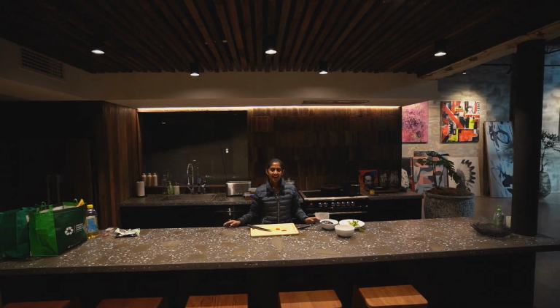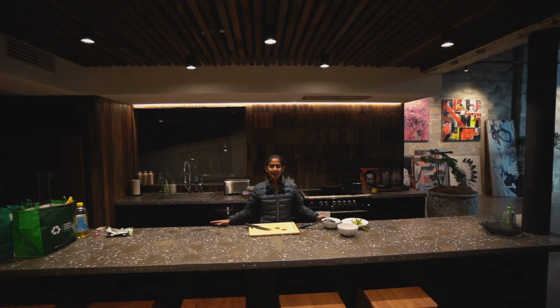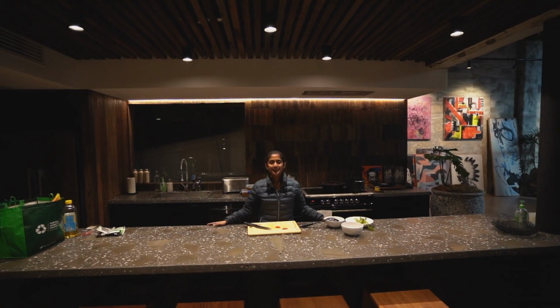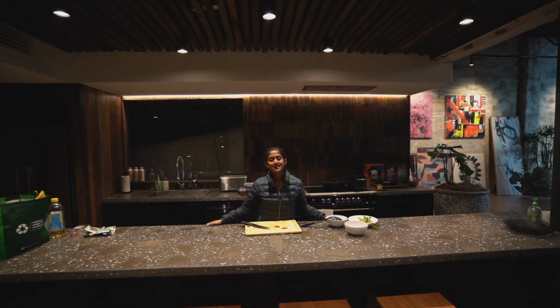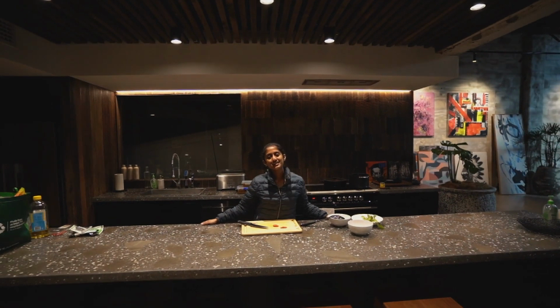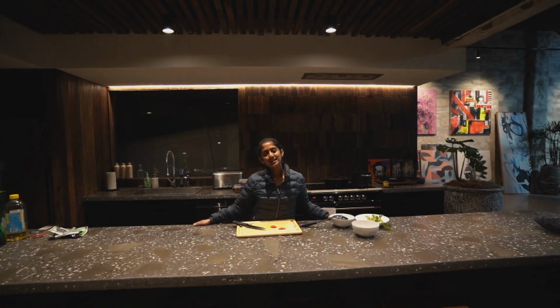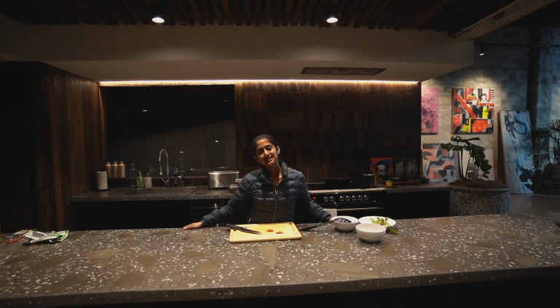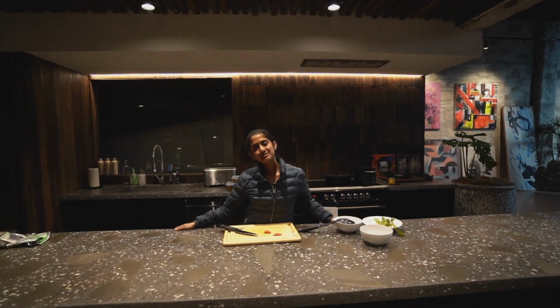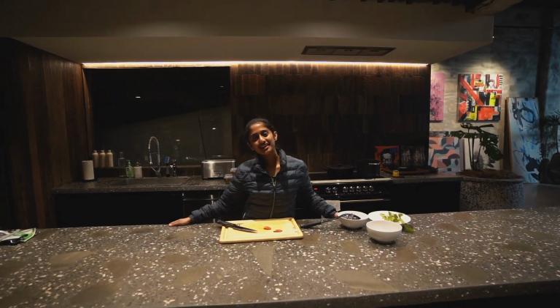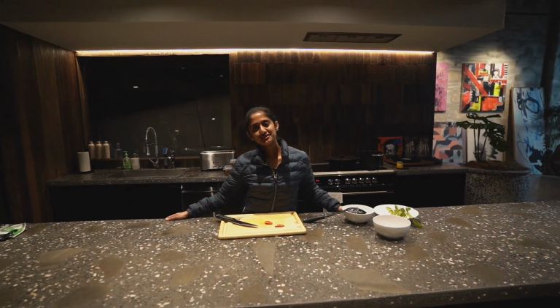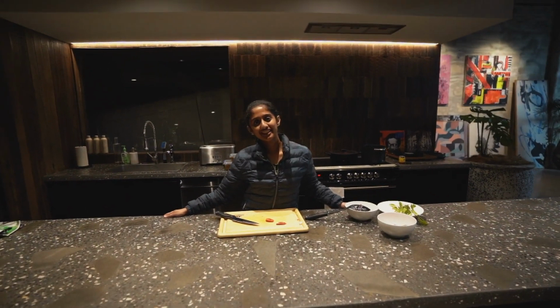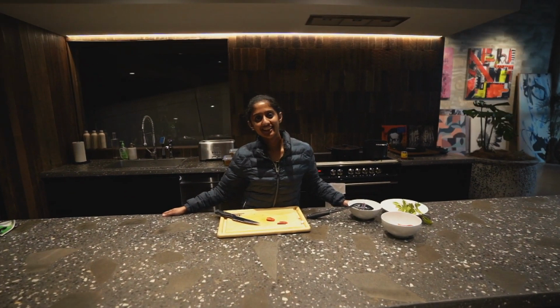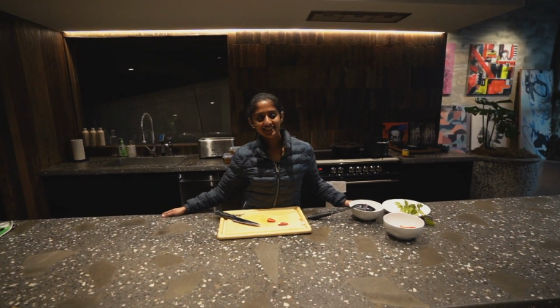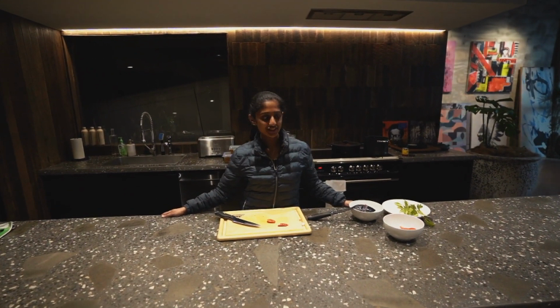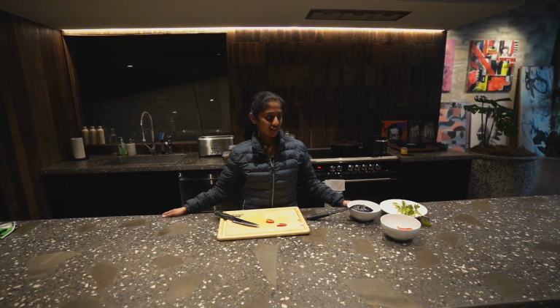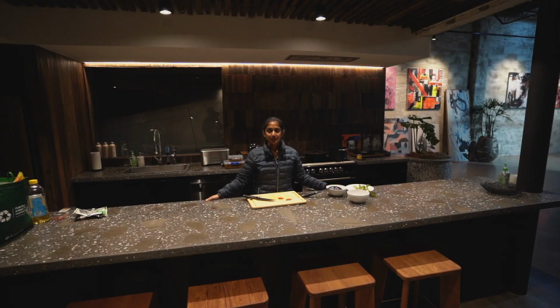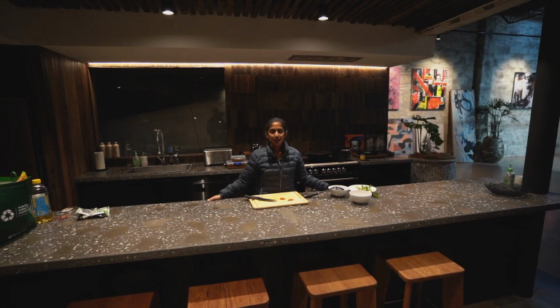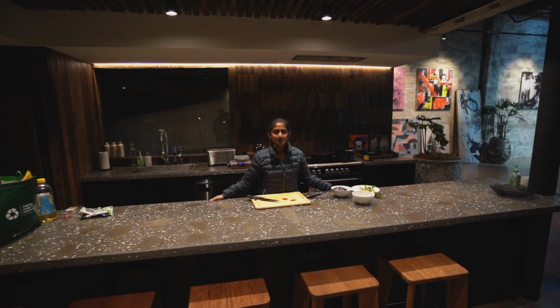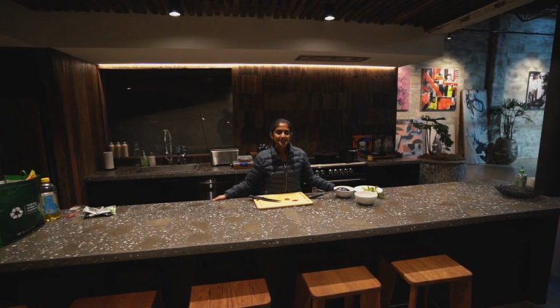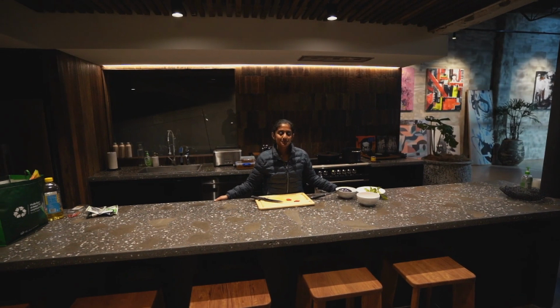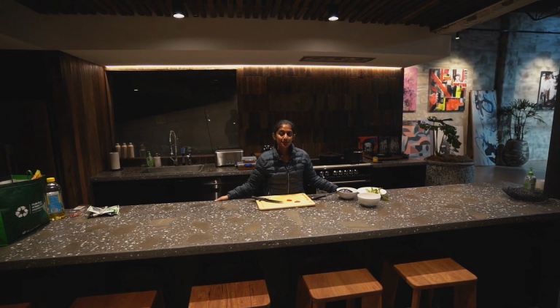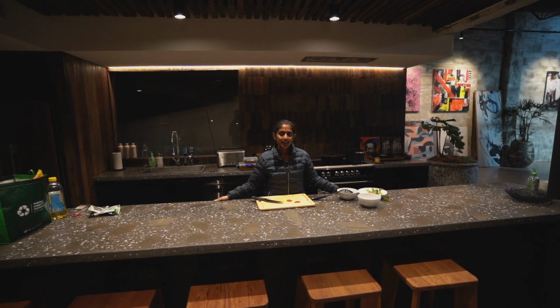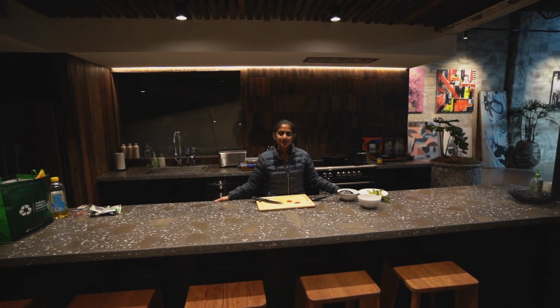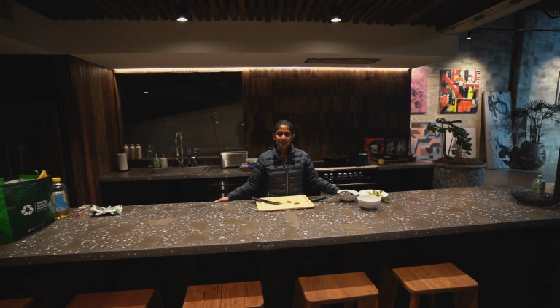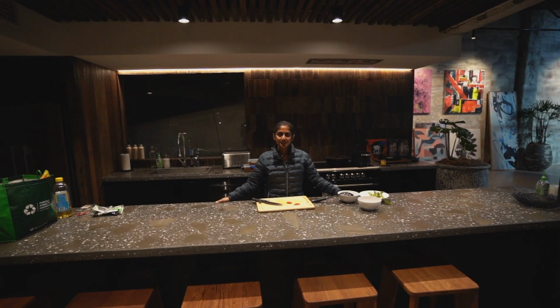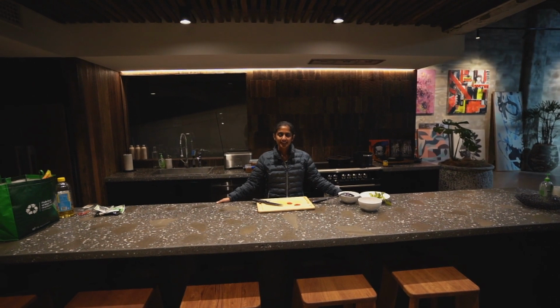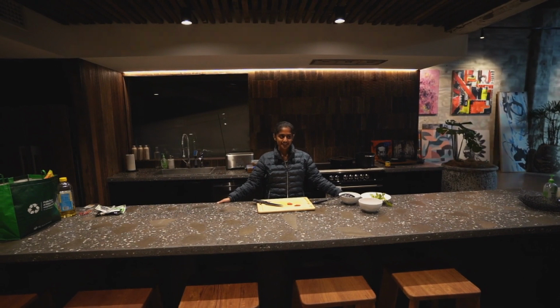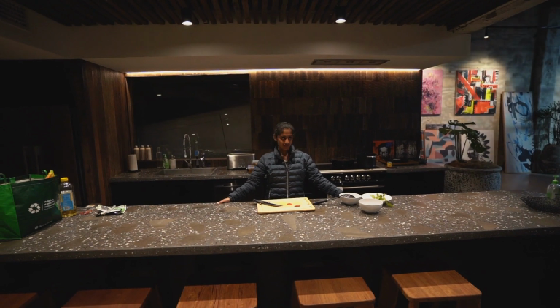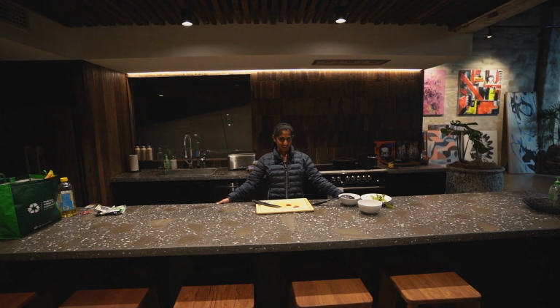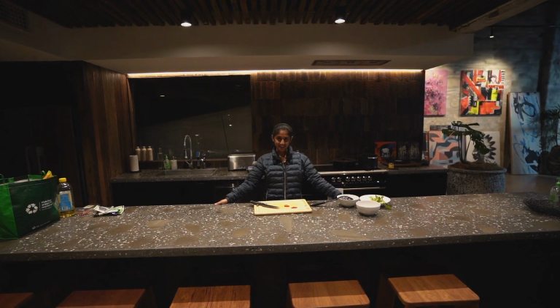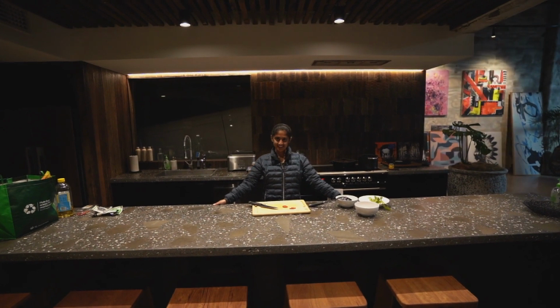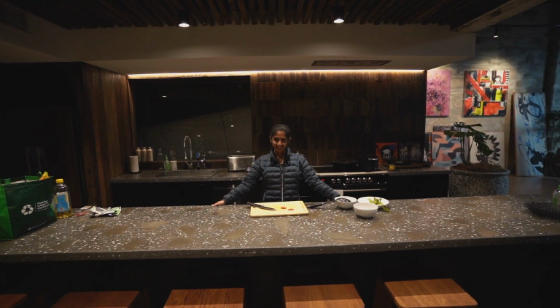Hi guys, this is Sarah. Welcome to another Friday lunch. So today we are going to make some parotta, beef roast, and some payasam as a dessert.